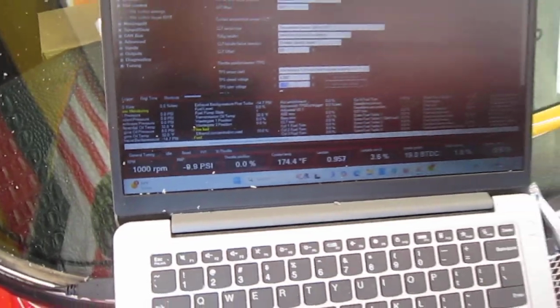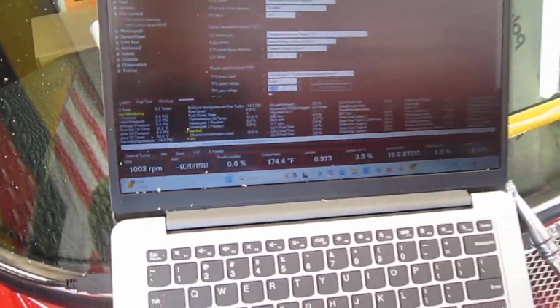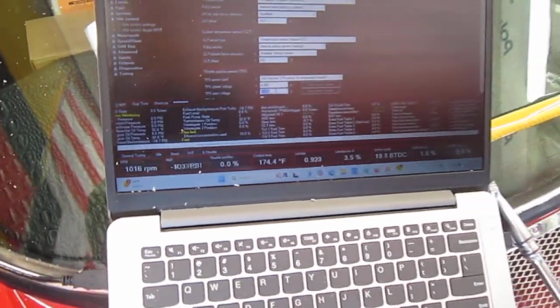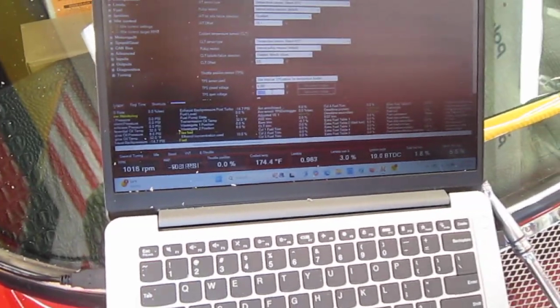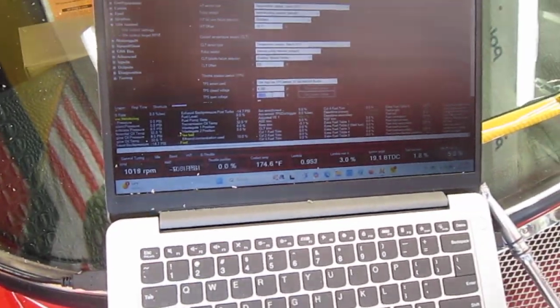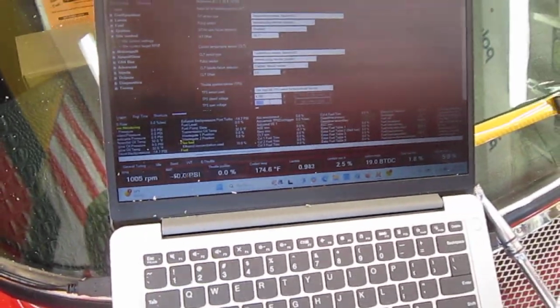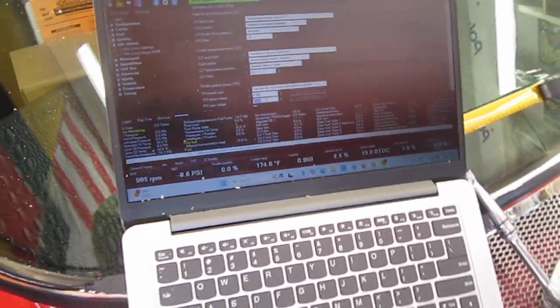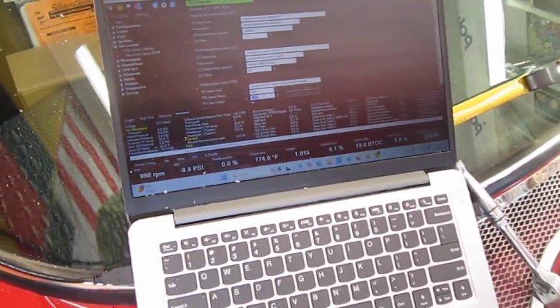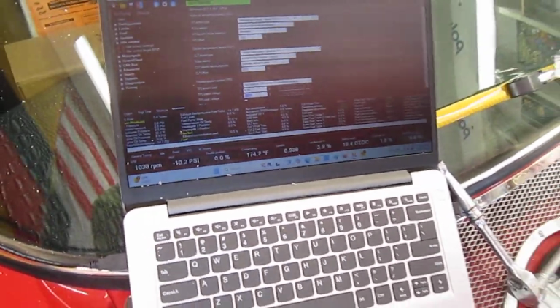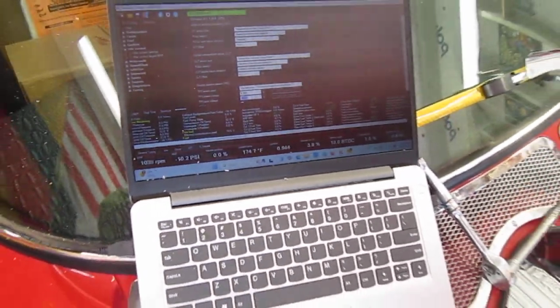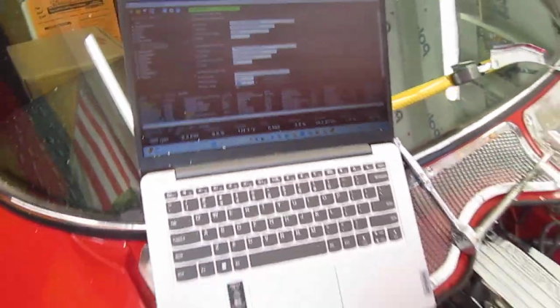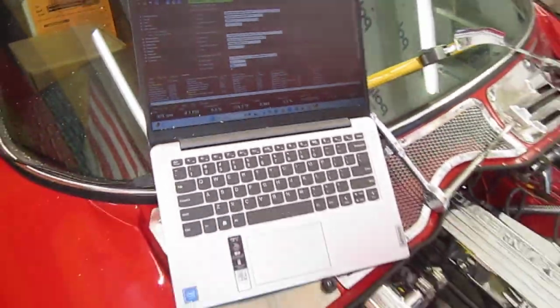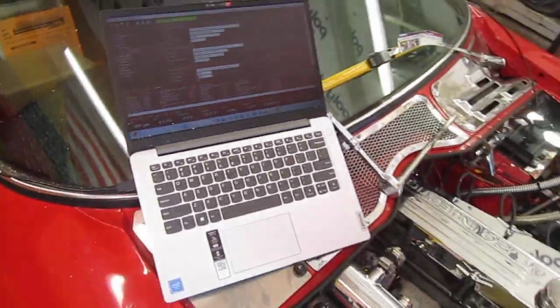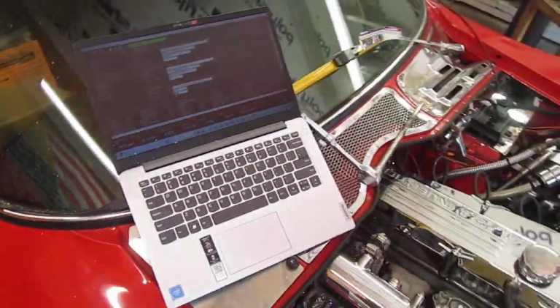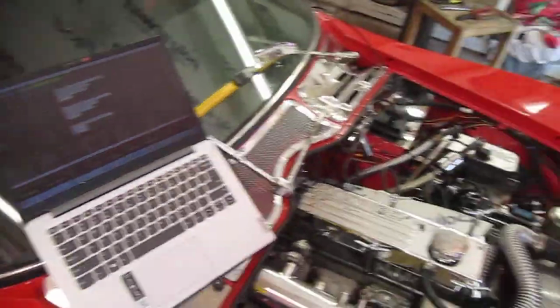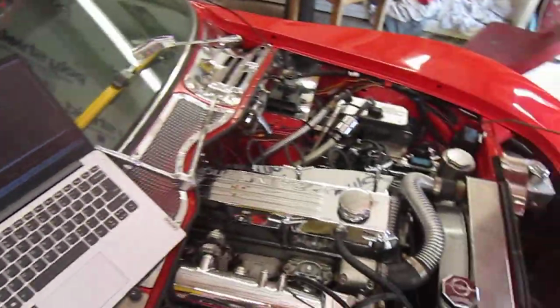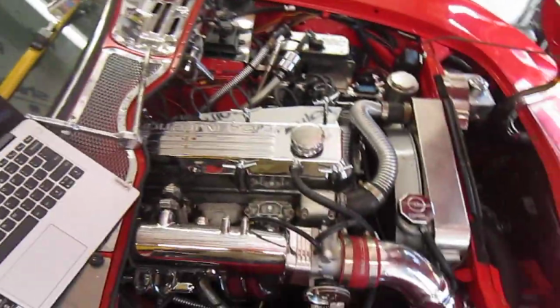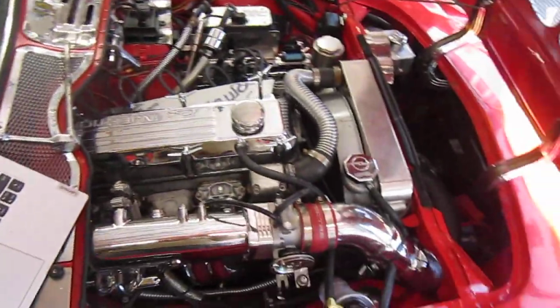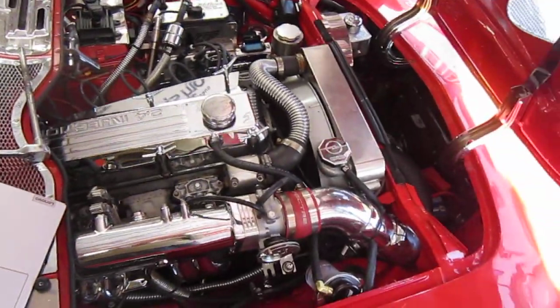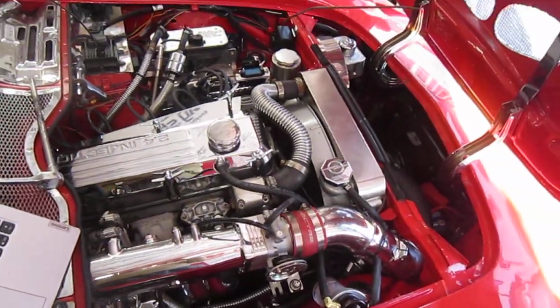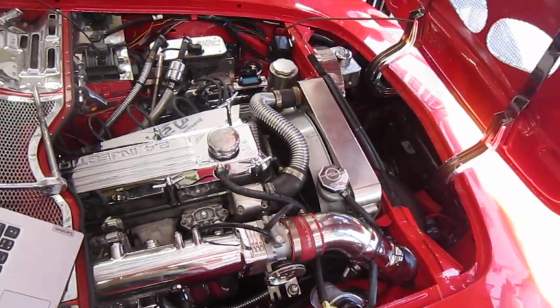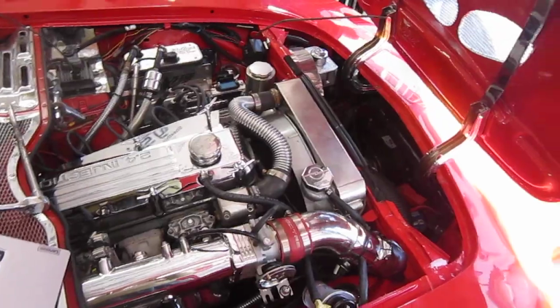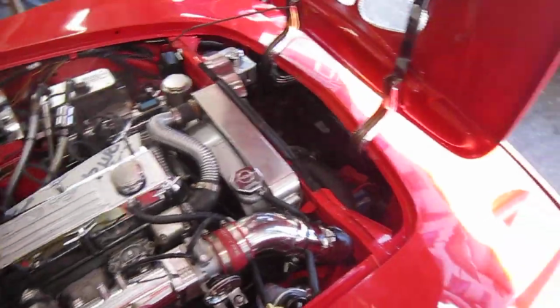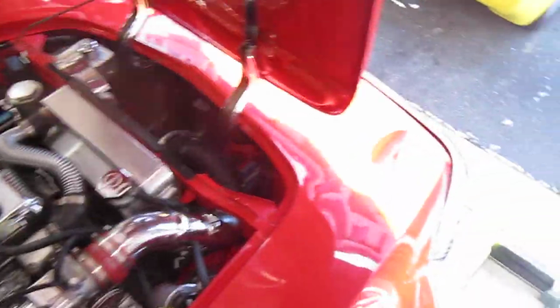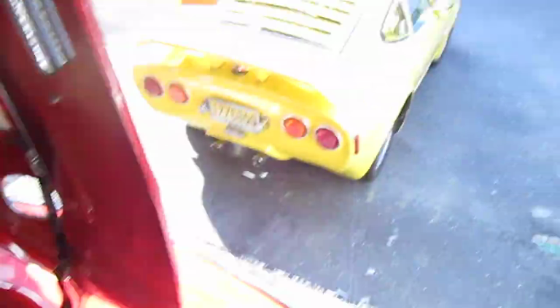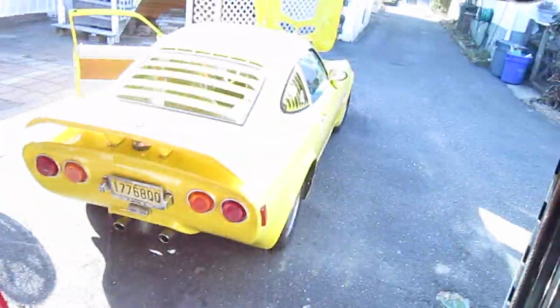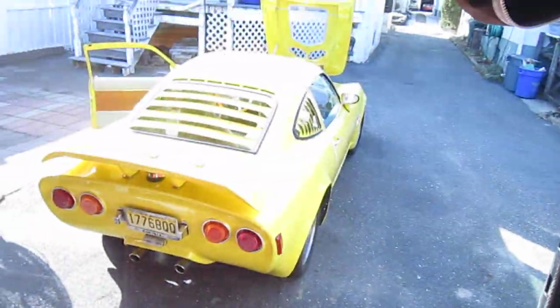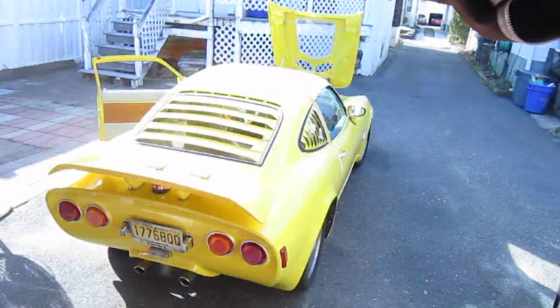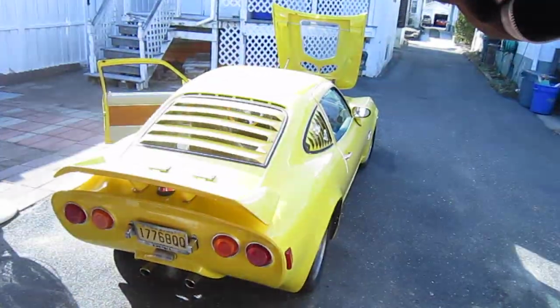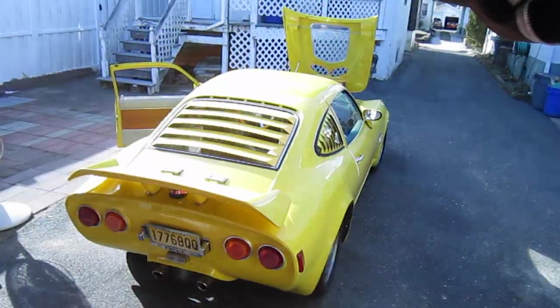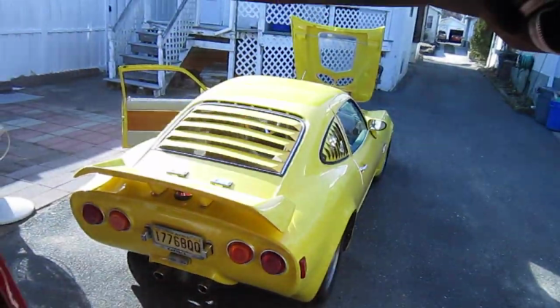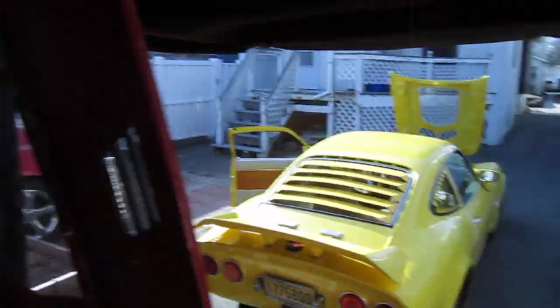It's doing its job. Mission accomplished.